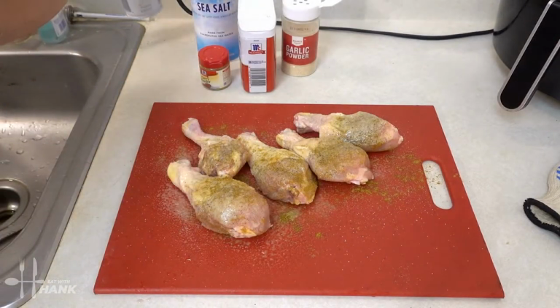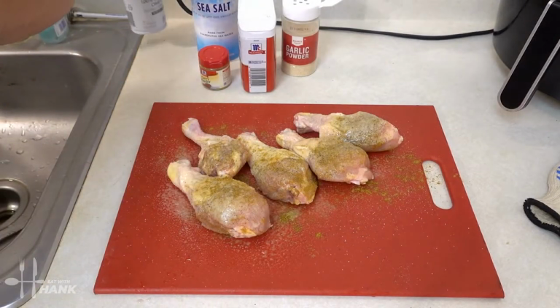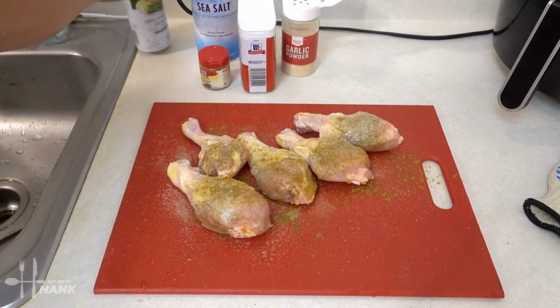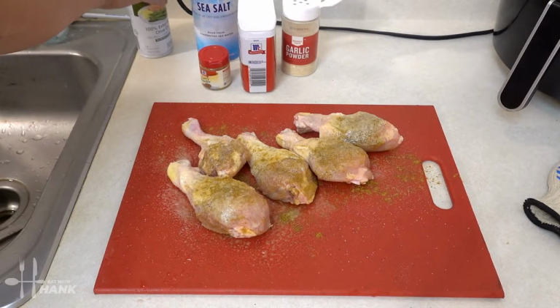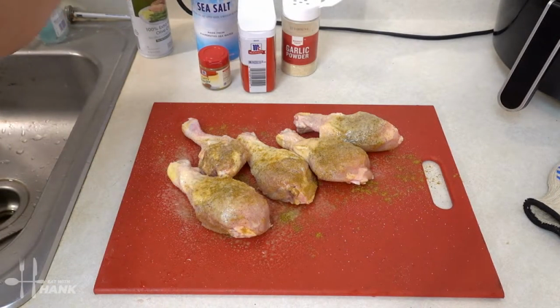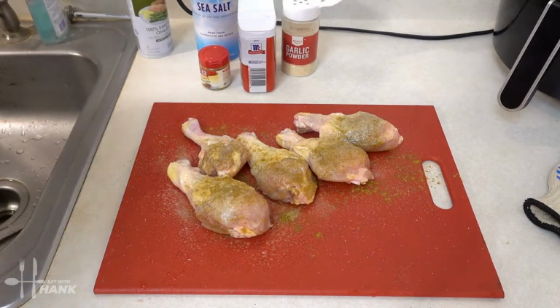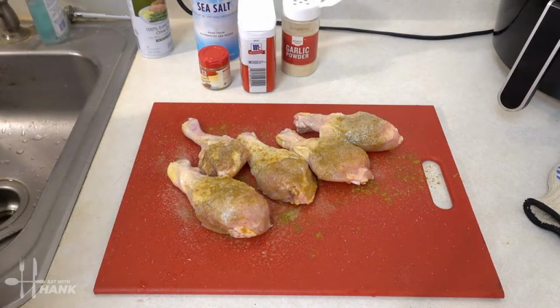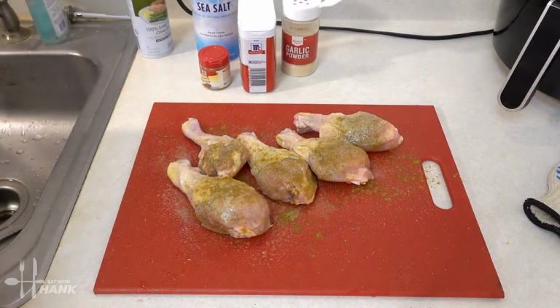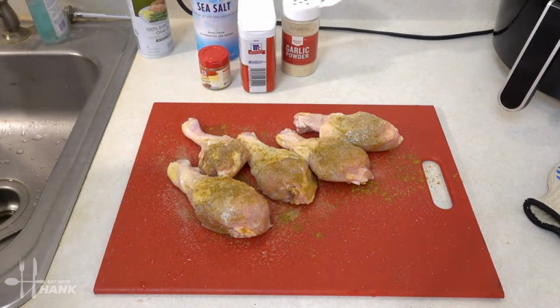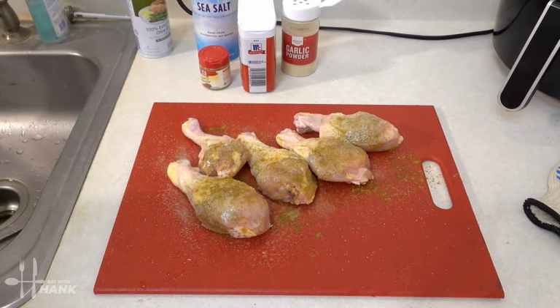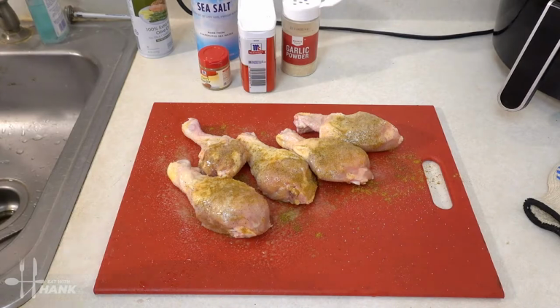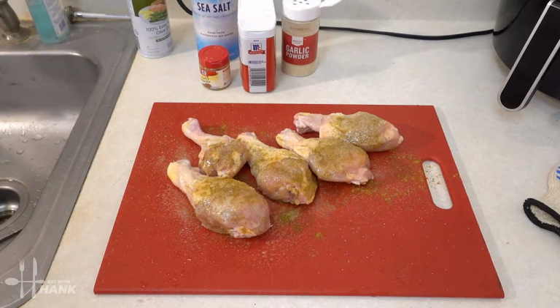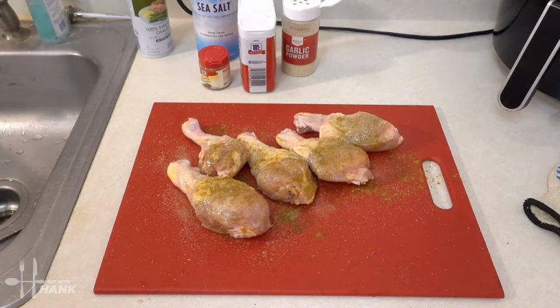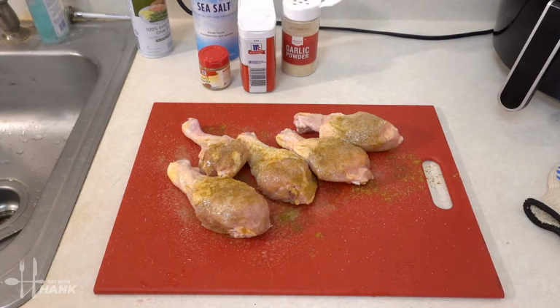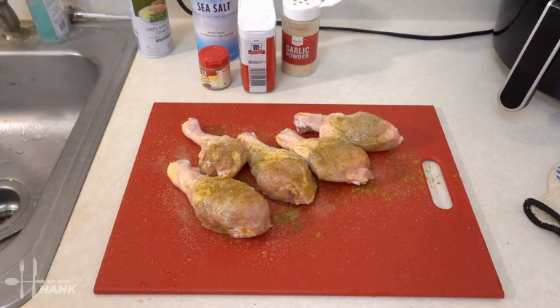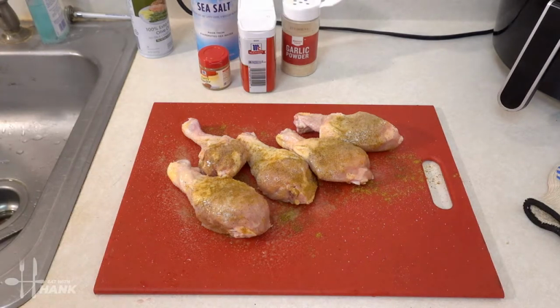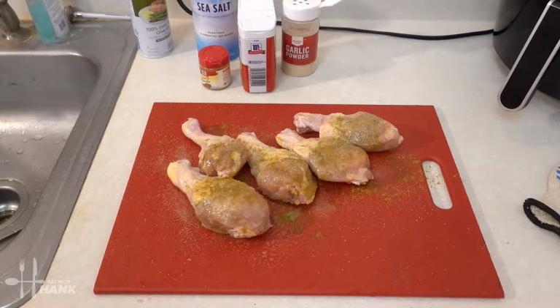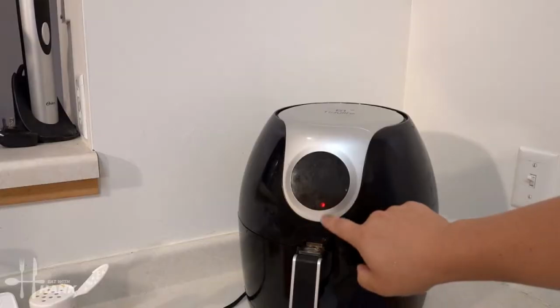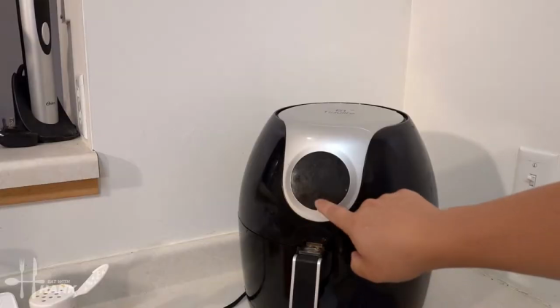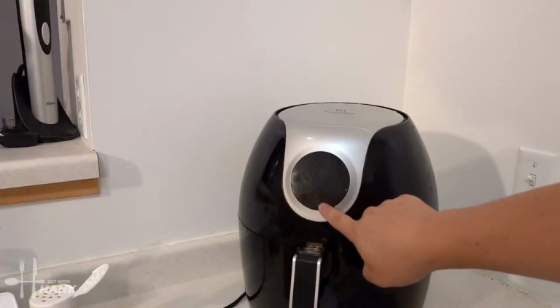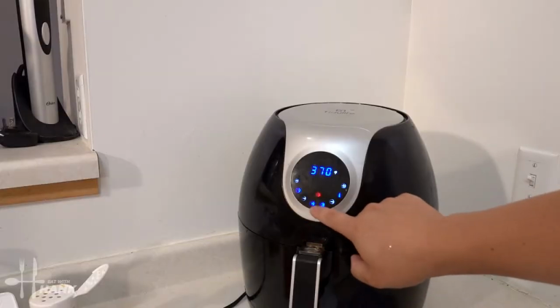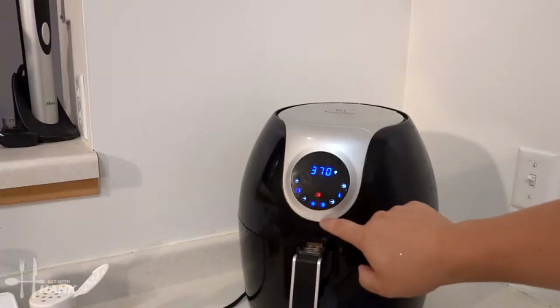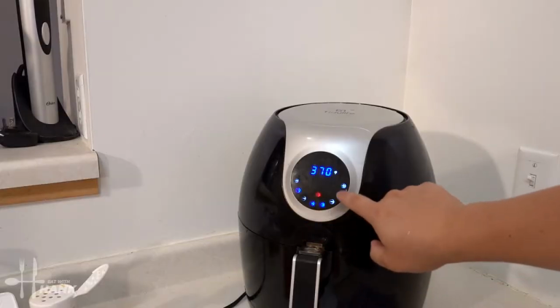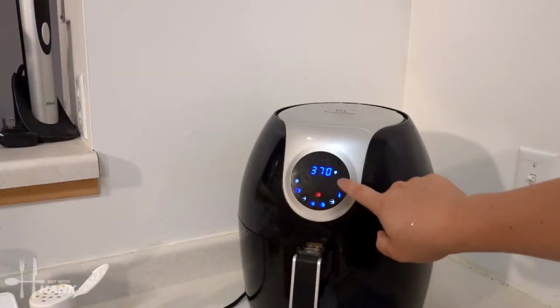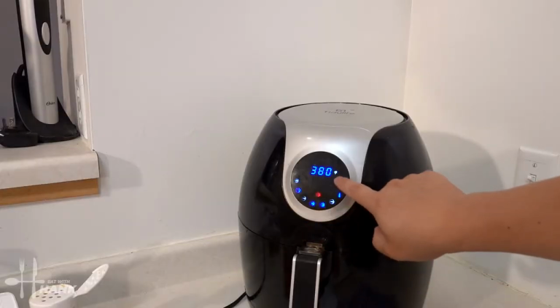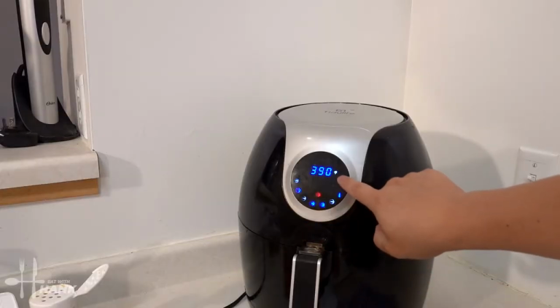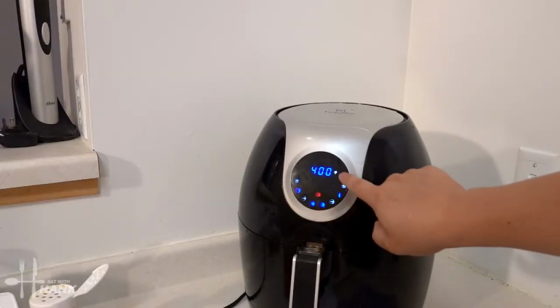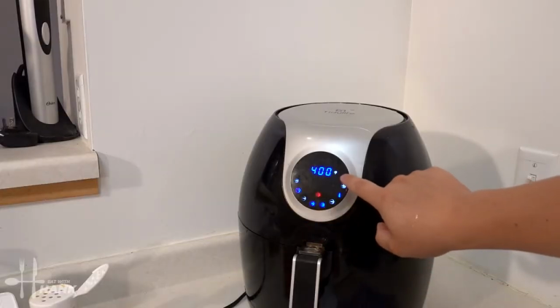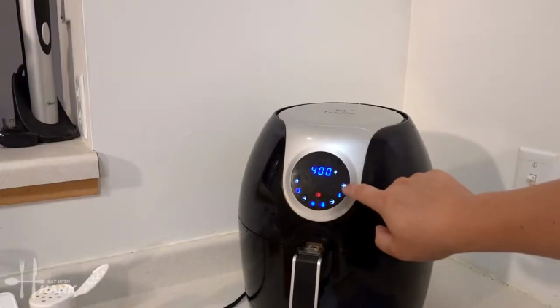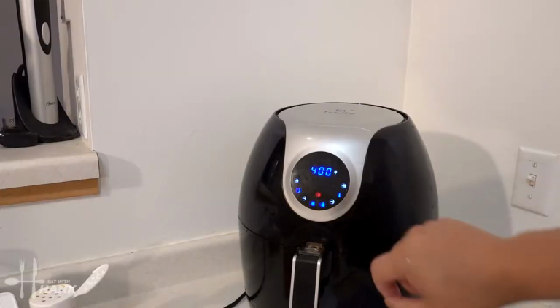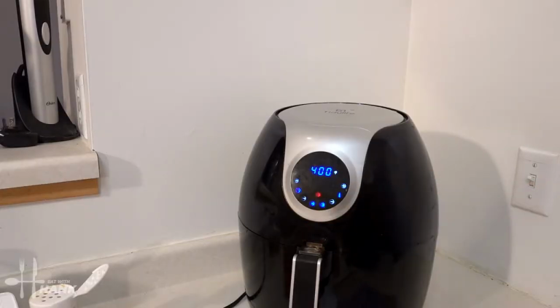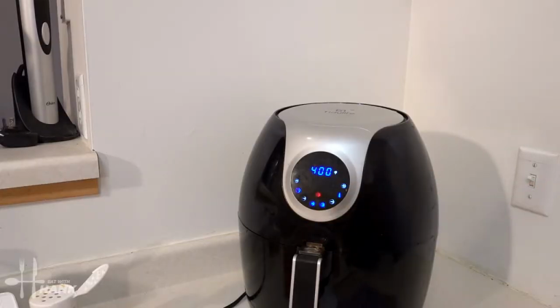Okay, we're set. Now we're gonna preheat the air fryer. We're gonna set the air fryer at 400 degrees and we'll be back.